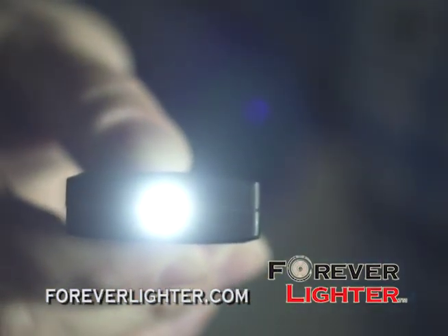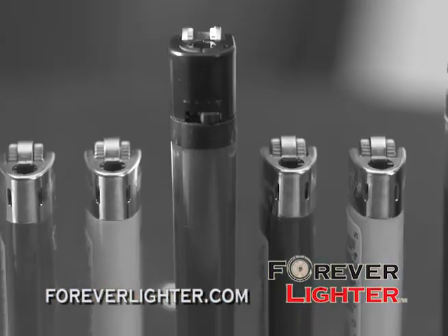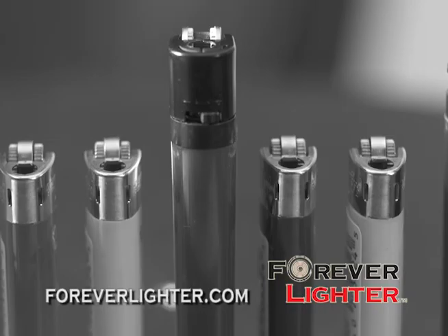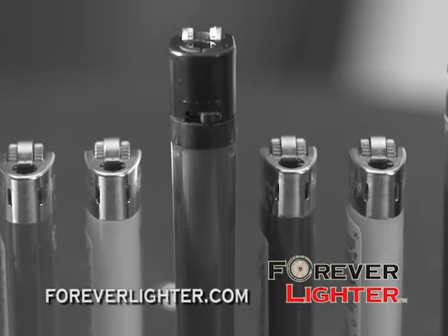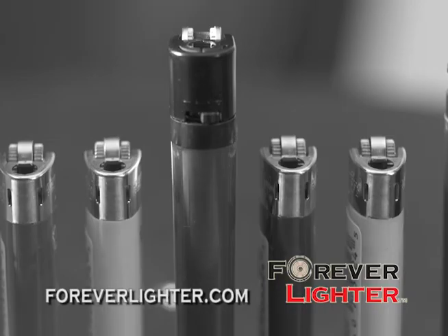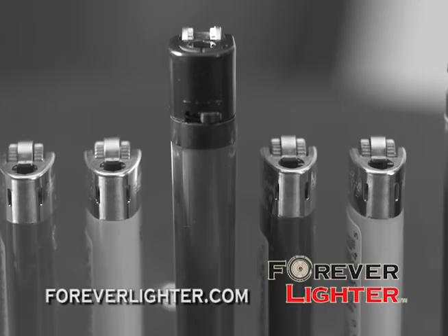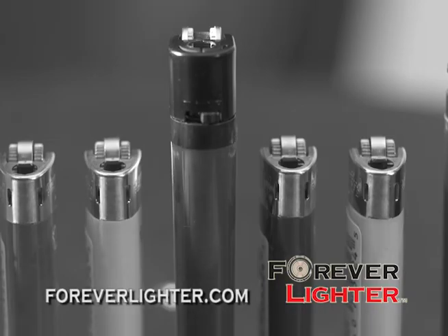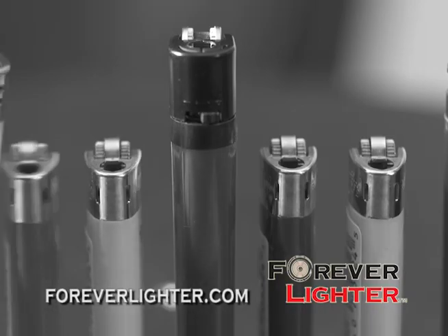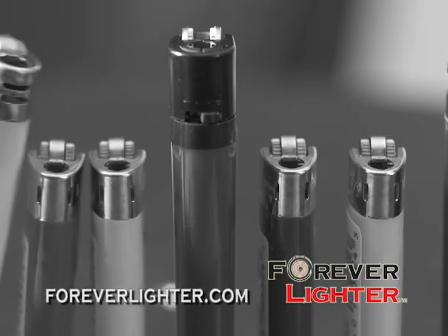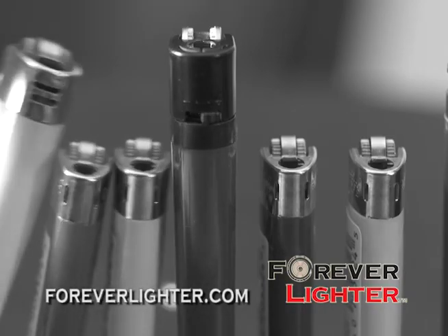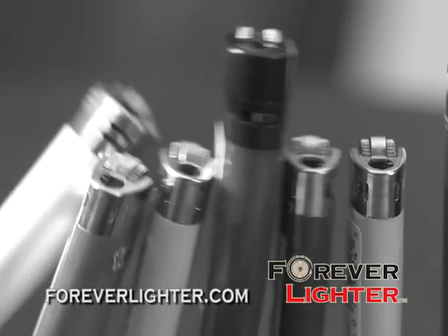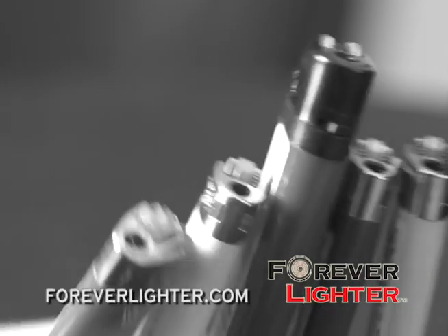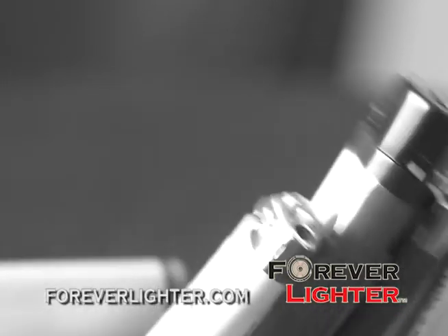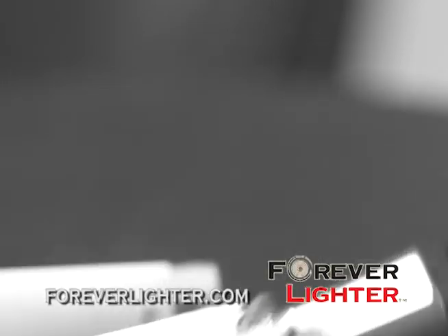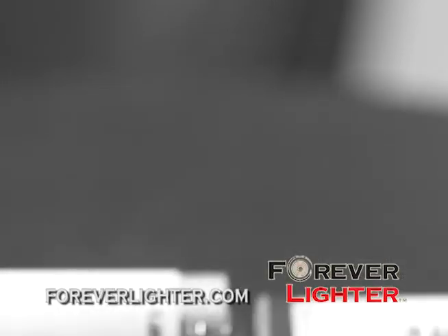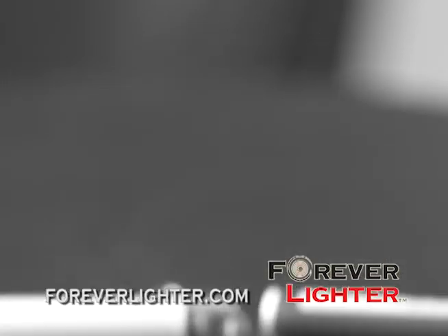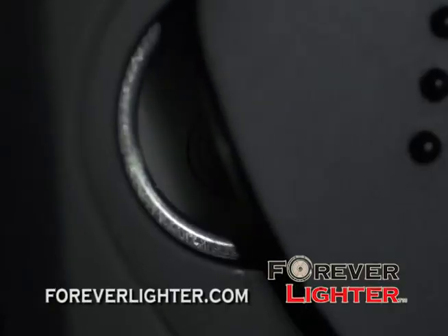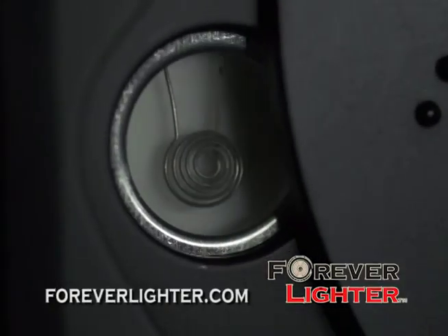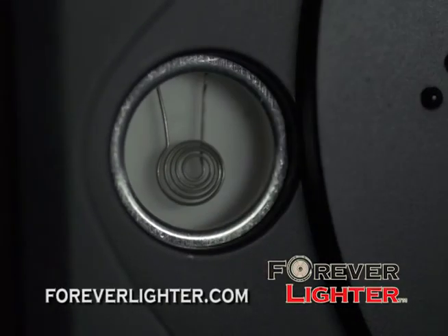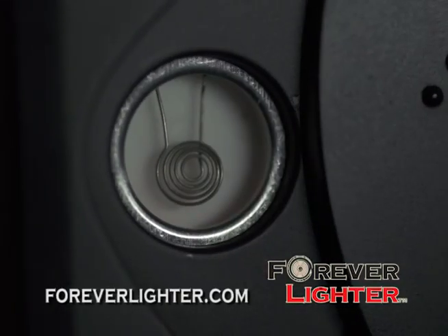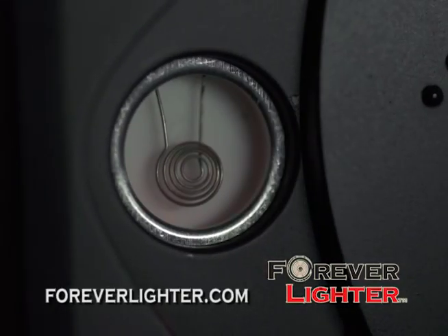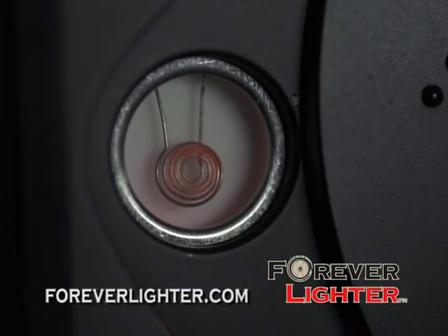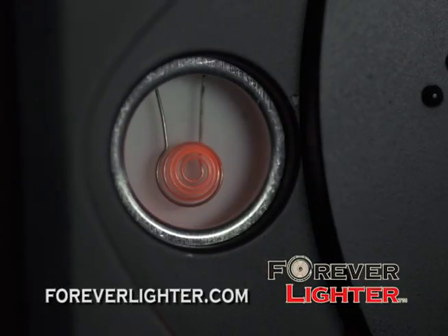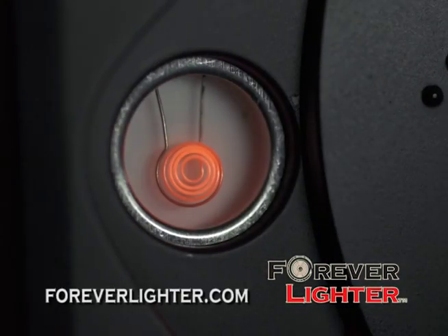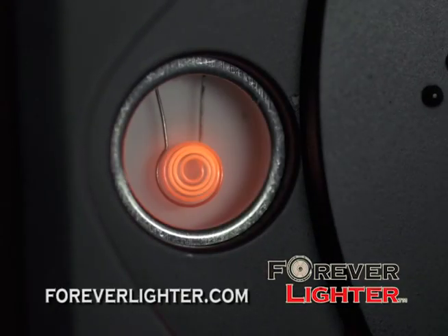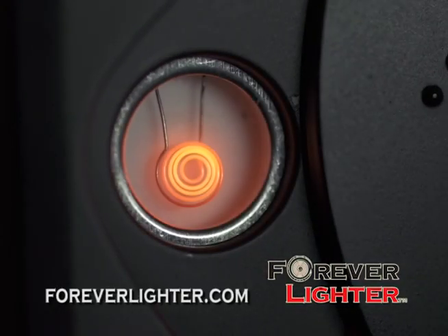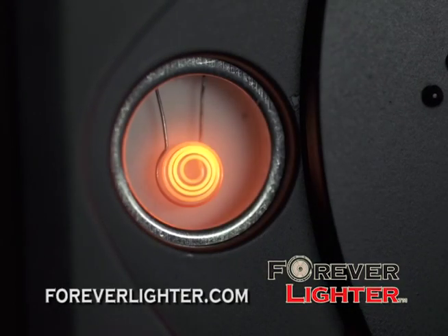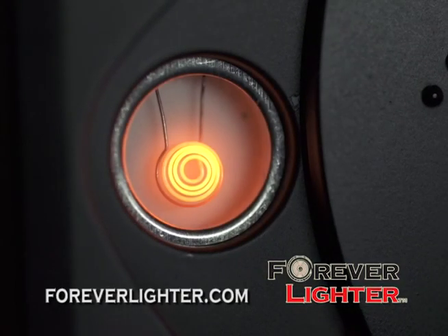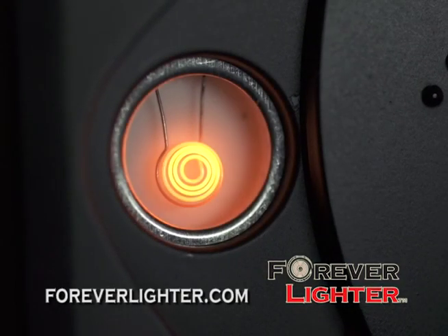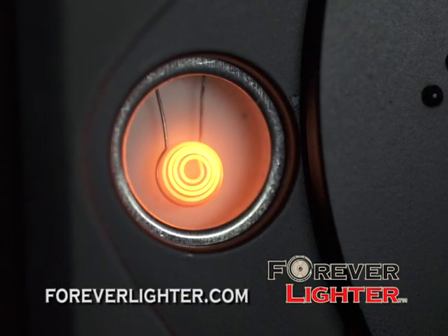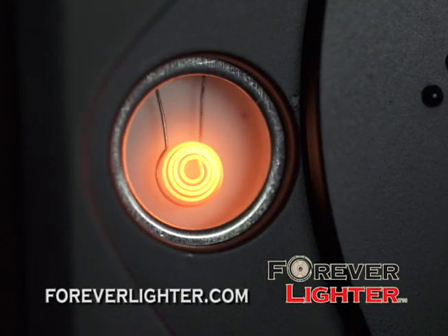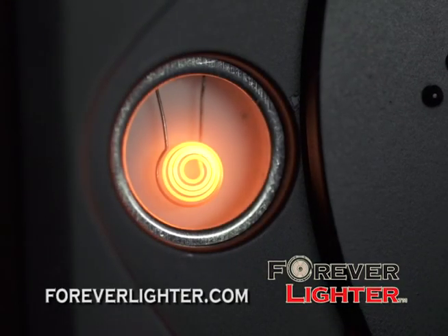So forget about buying lighter after lighter. Now you can get the most advanced lighter ever.